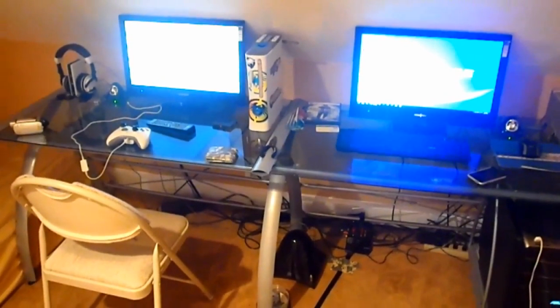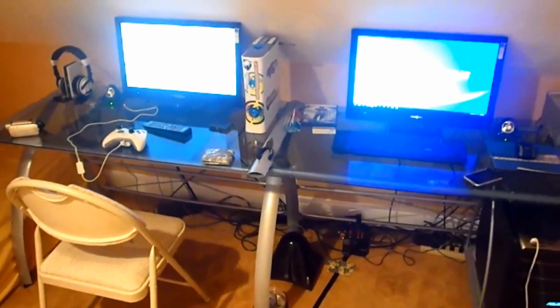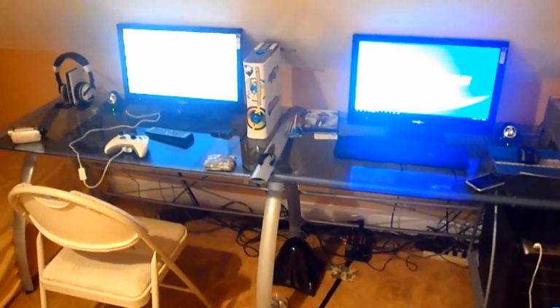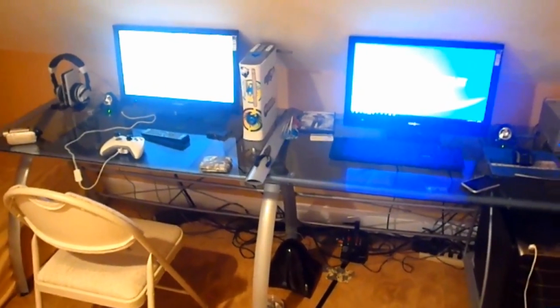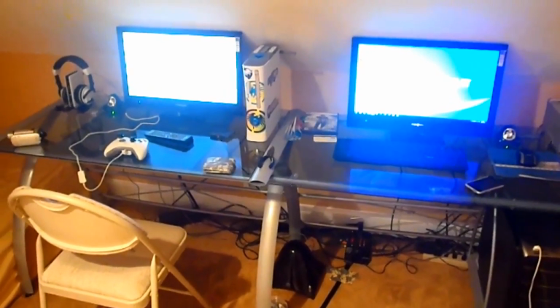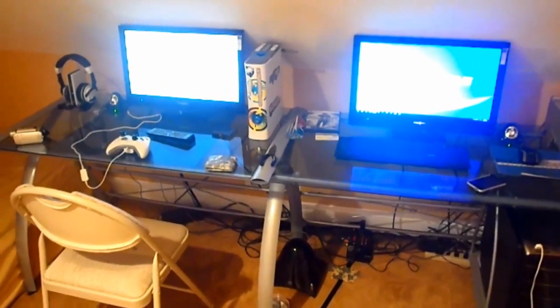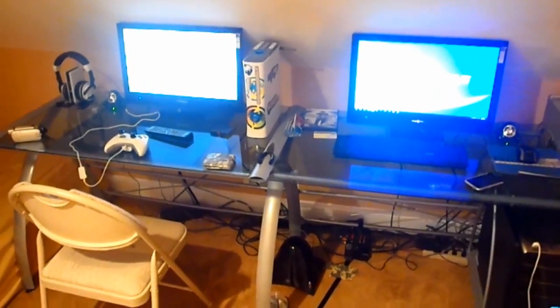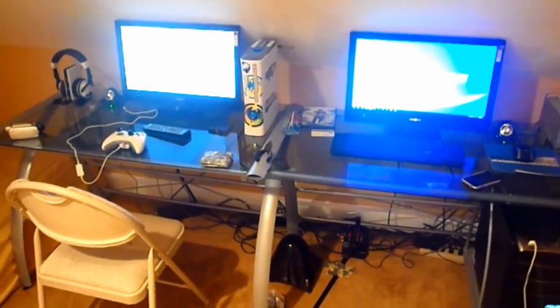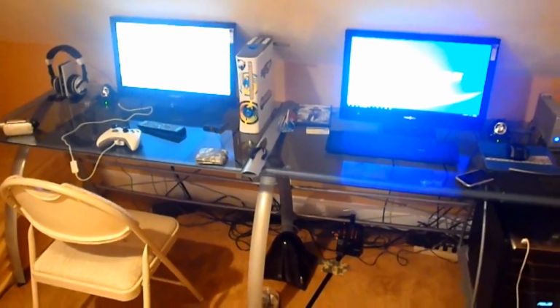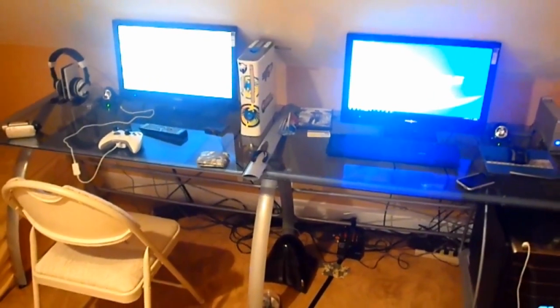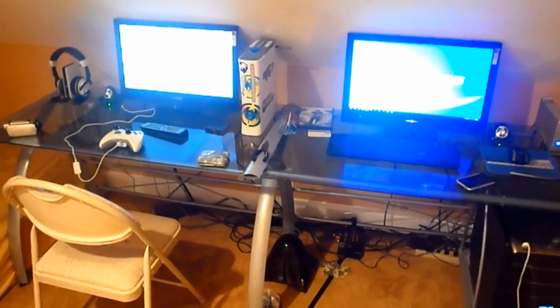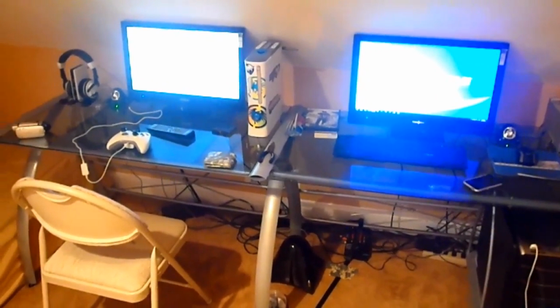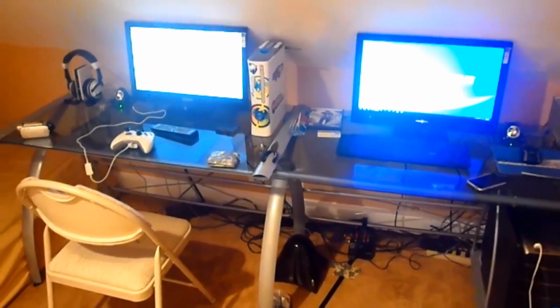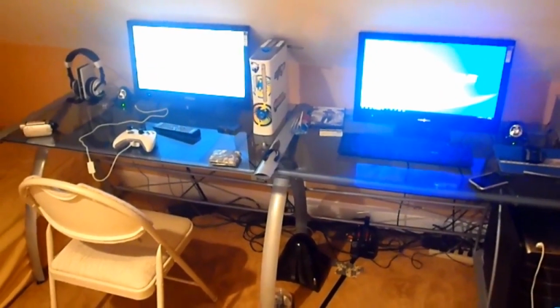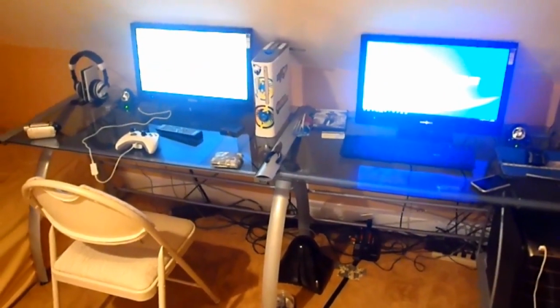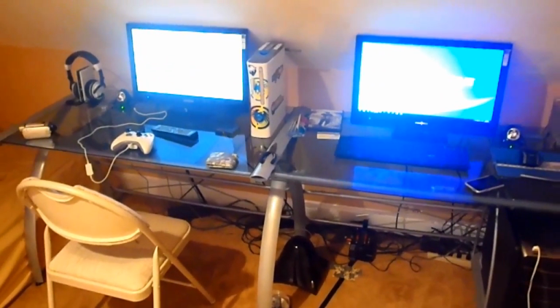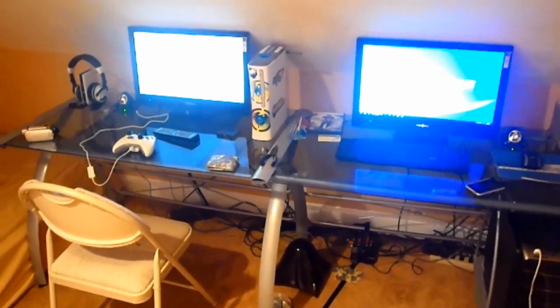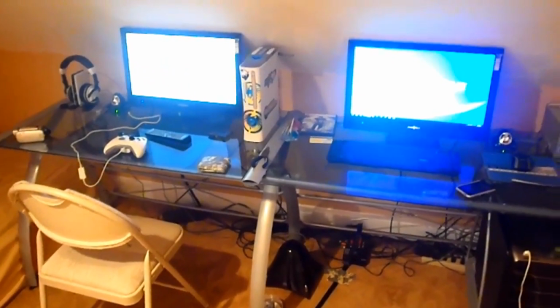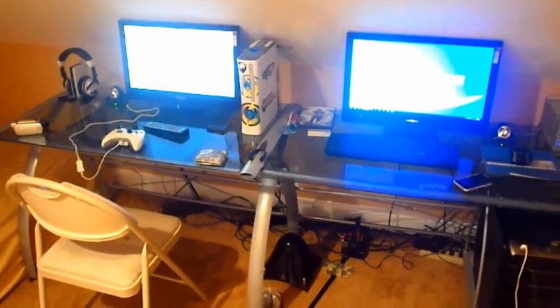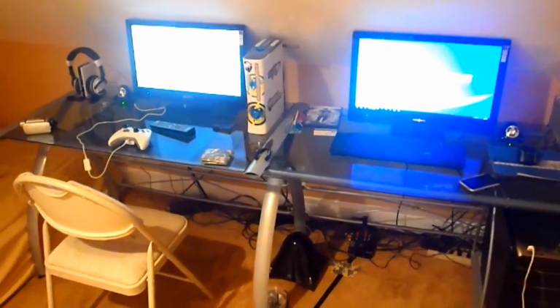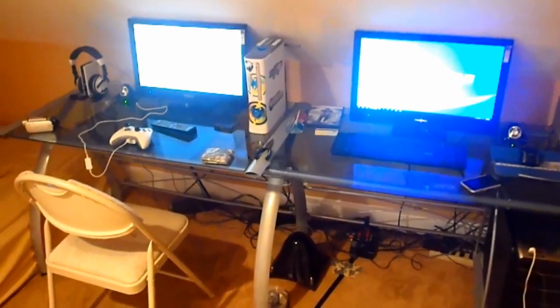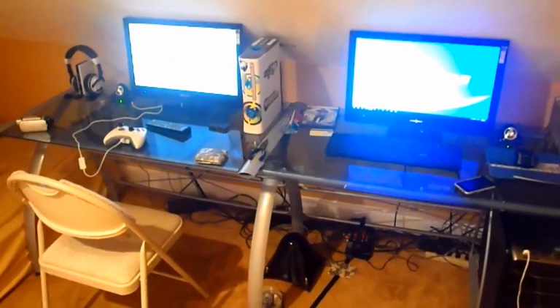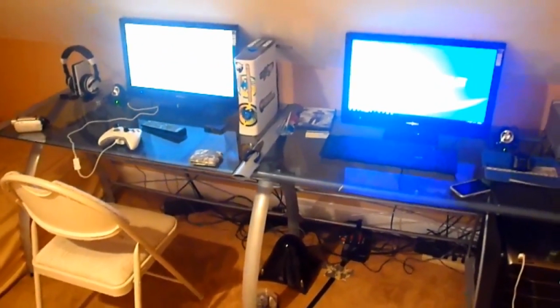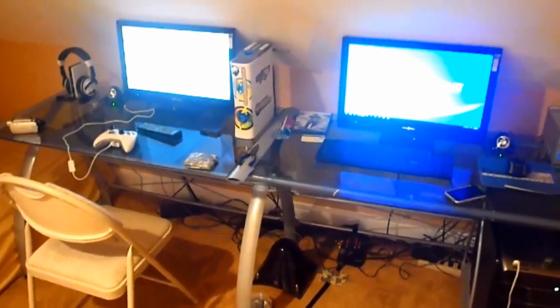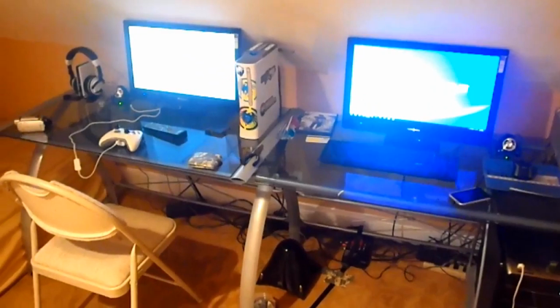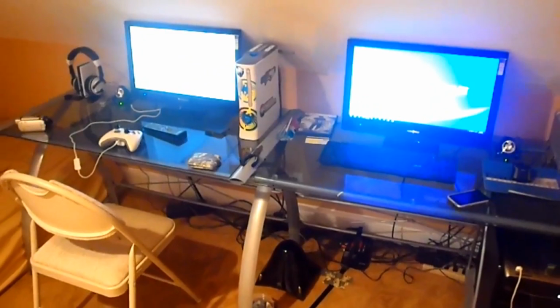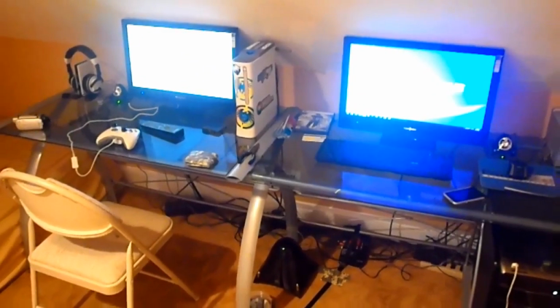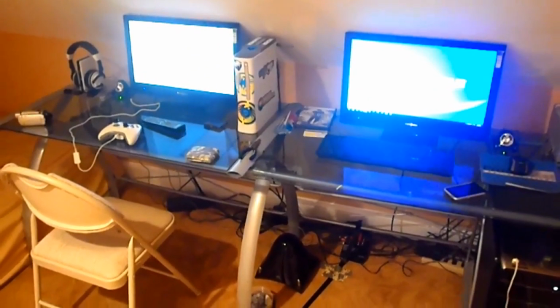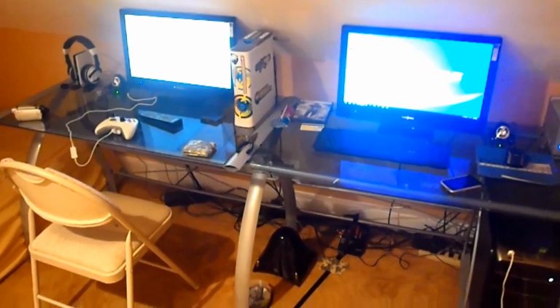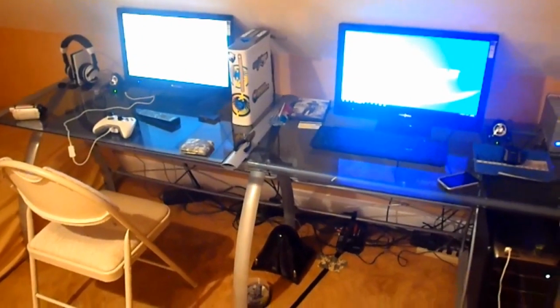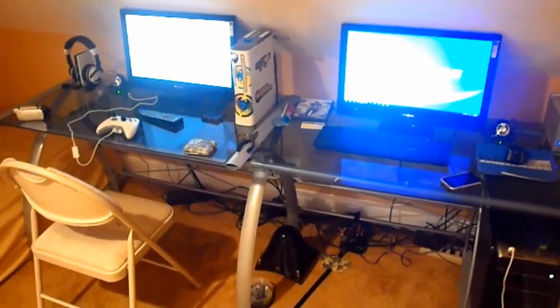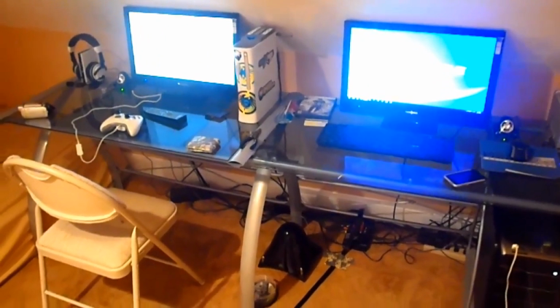Hey guys, it's Mason with DangerMCE, and today I'm going to be showing you guys my setup in my room.